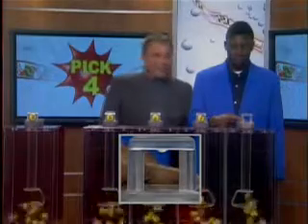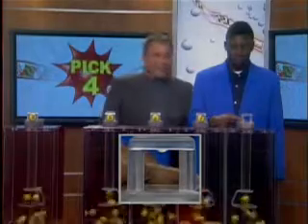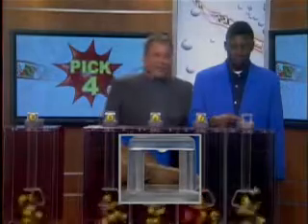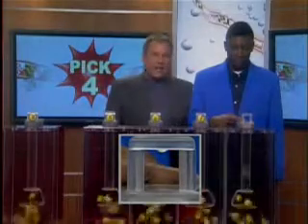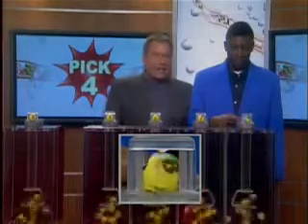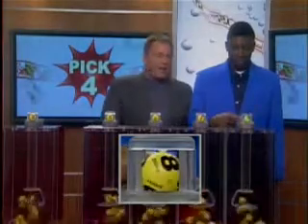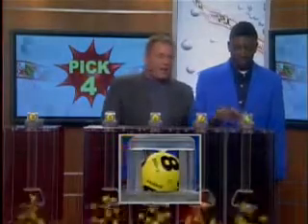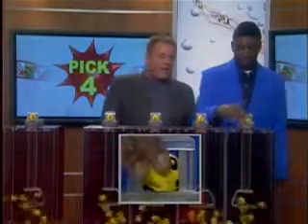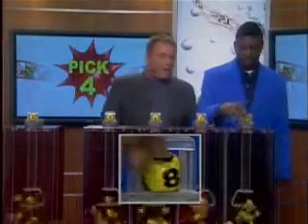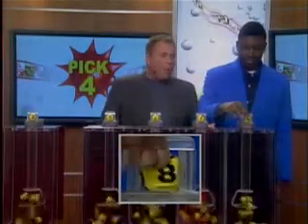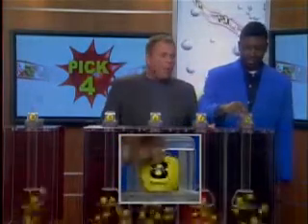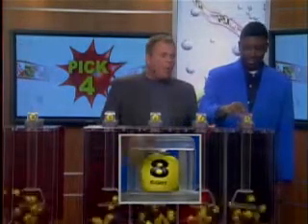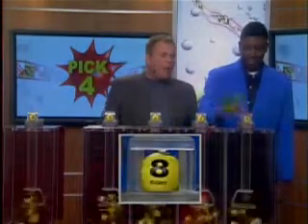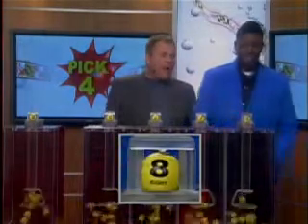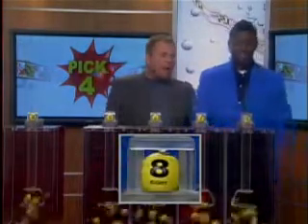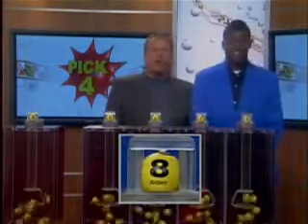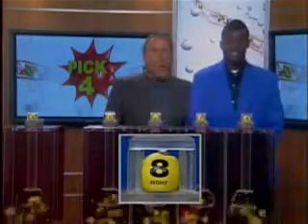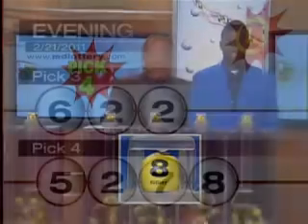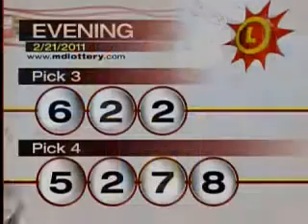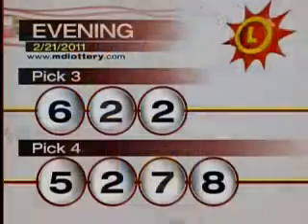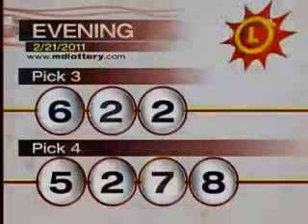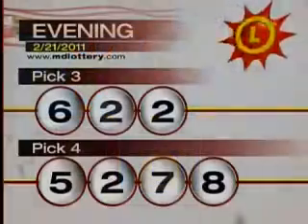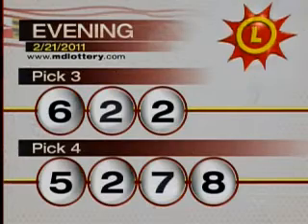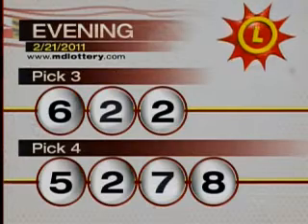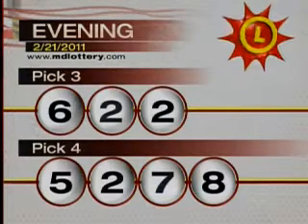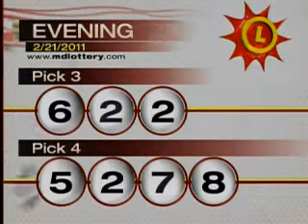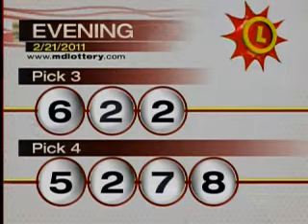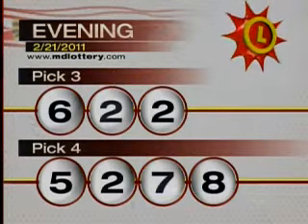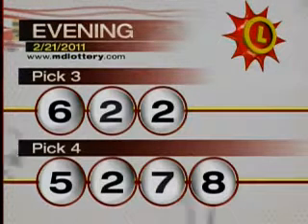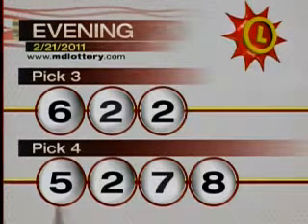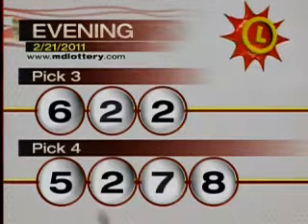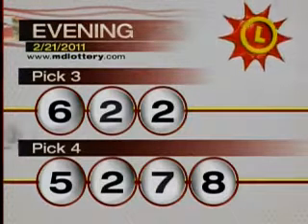We're just against makeup. And that's a crazy eight. And that makes your Pick Four numbers 5-2-7-8.